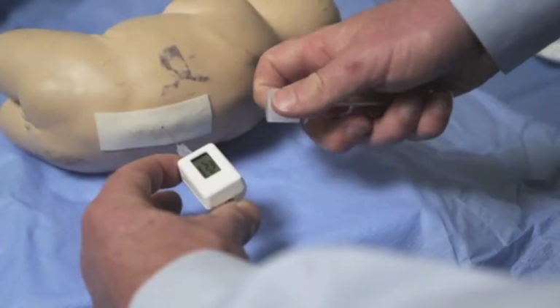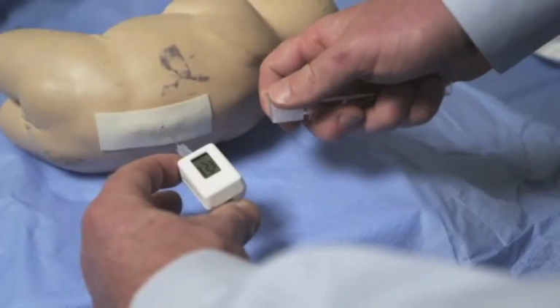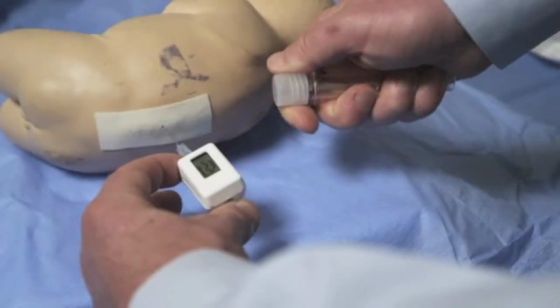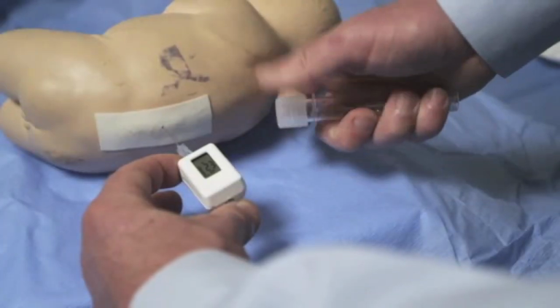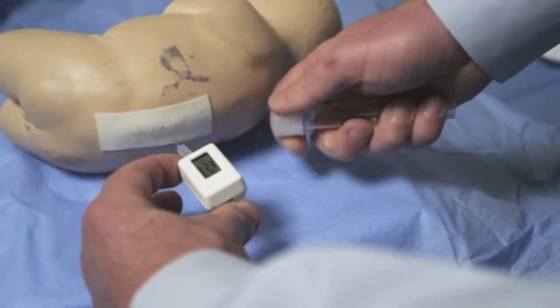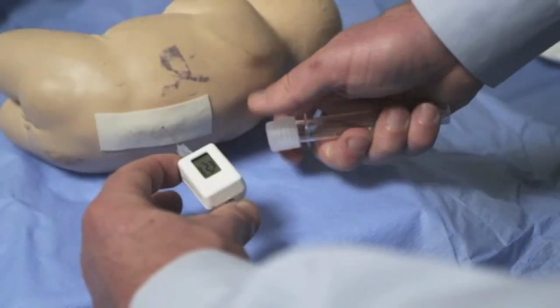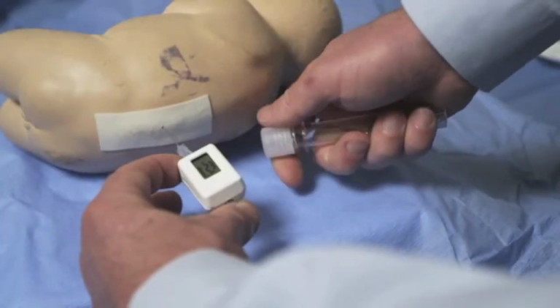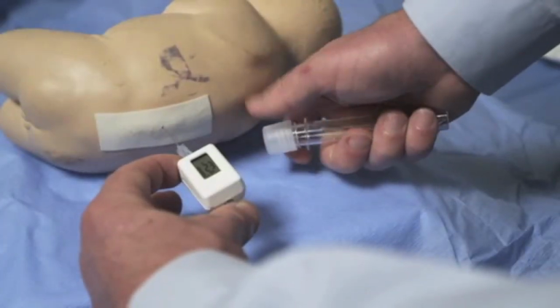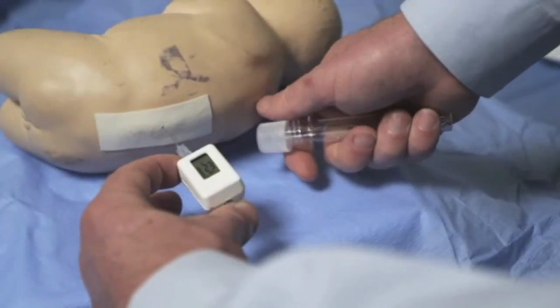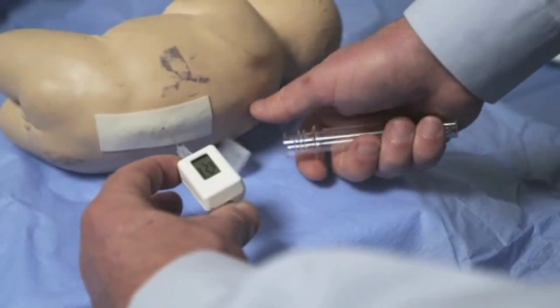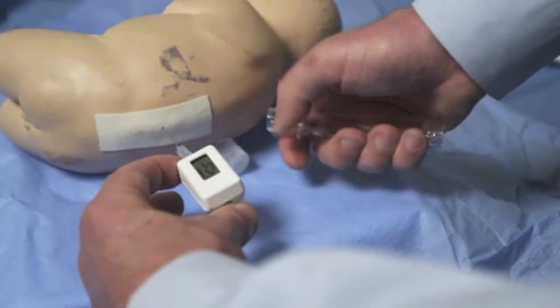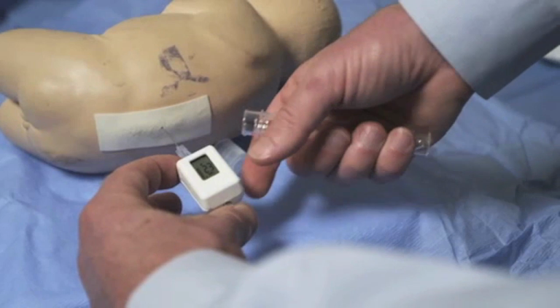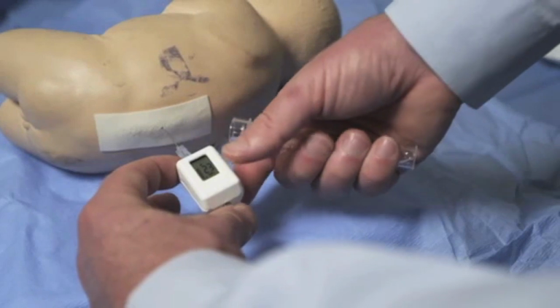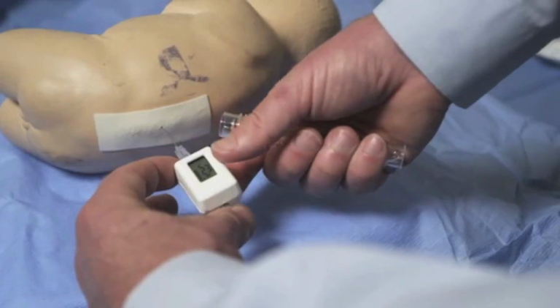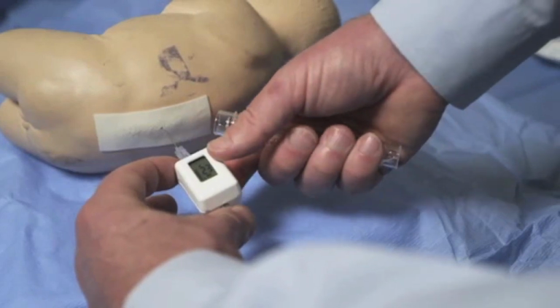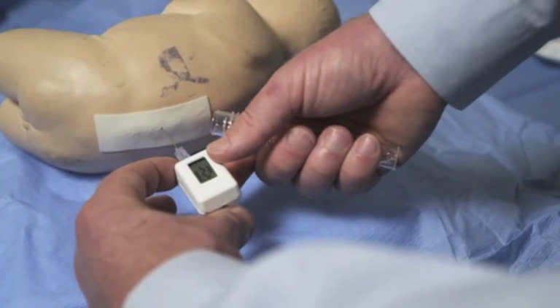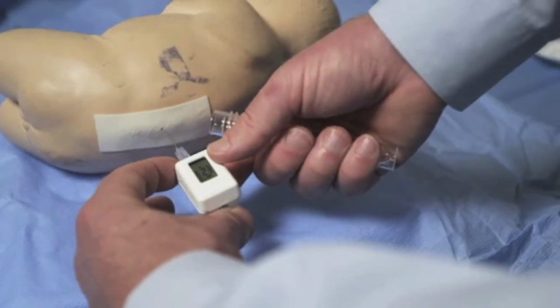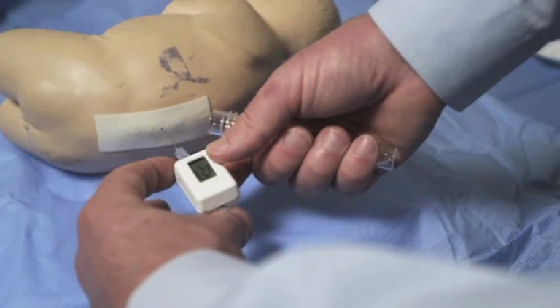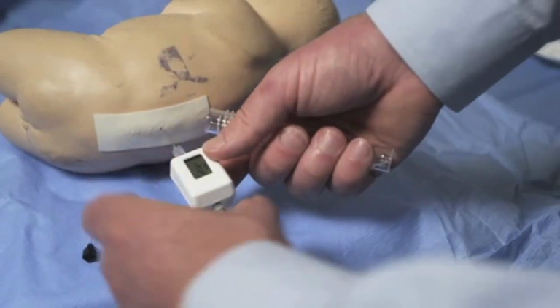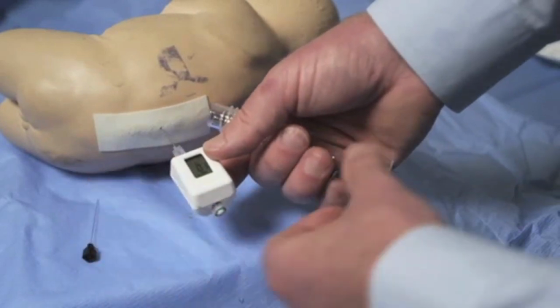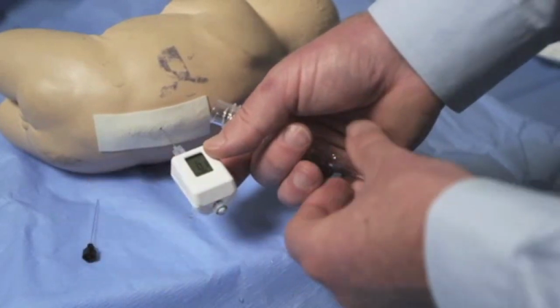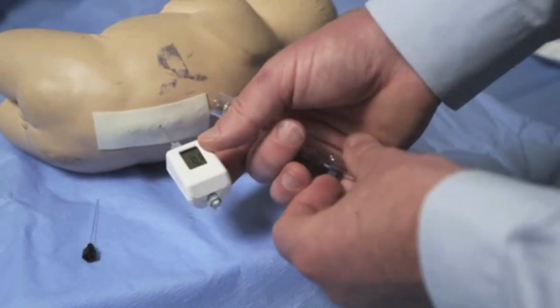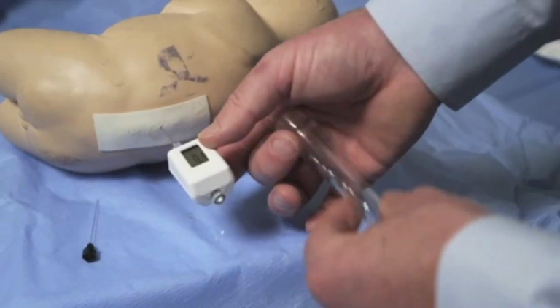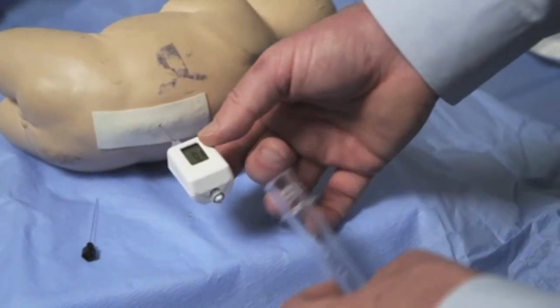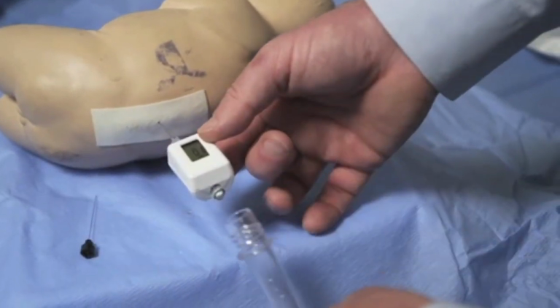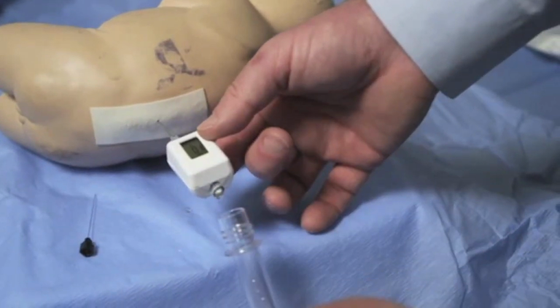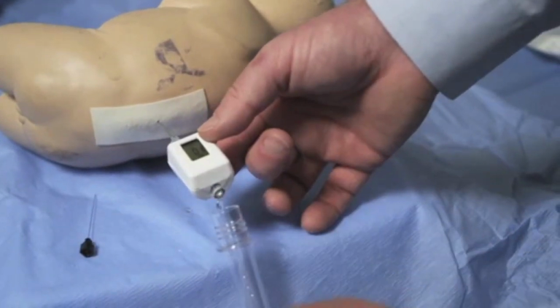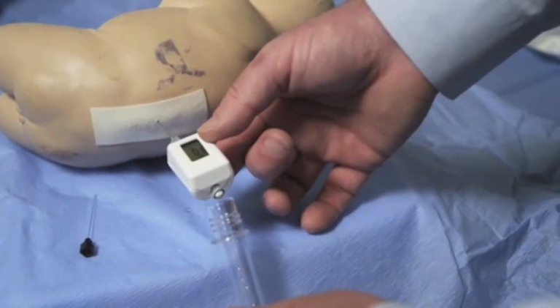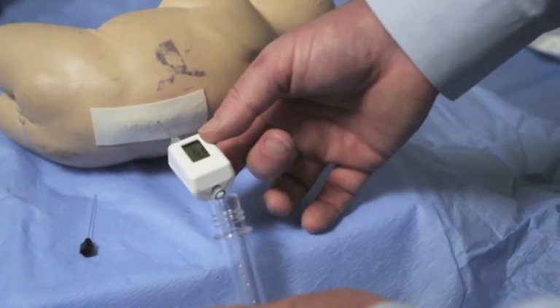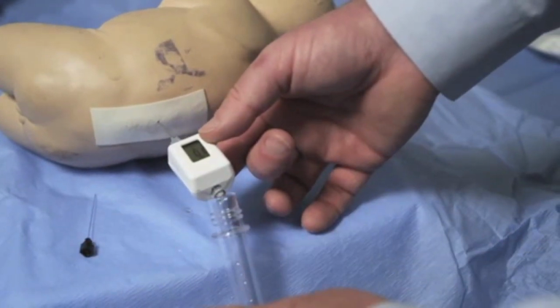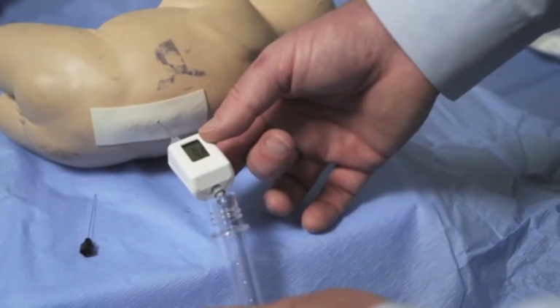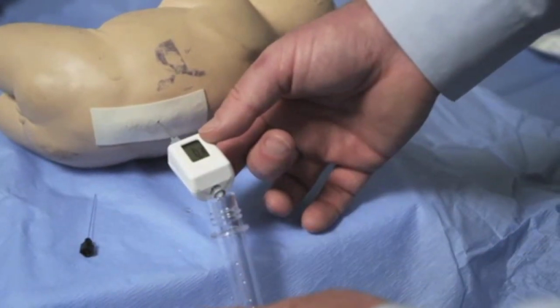Once the opening pressure is obtained, the rear of the device can be uncovered, allowing collection of CSF.